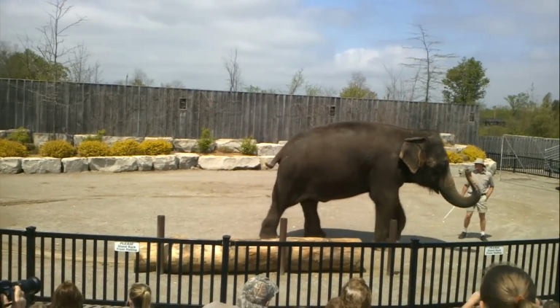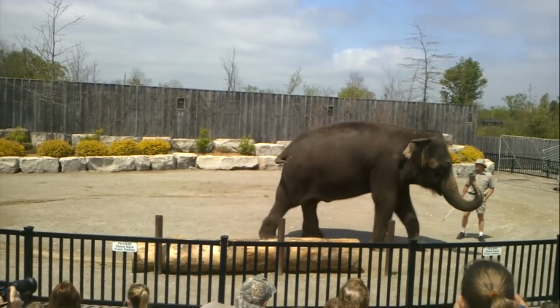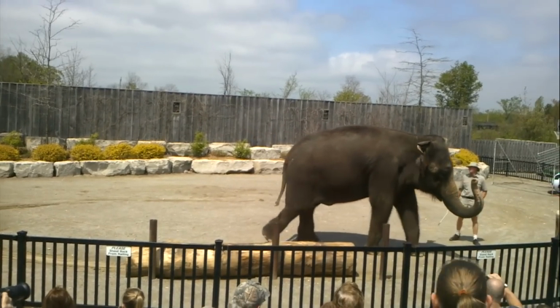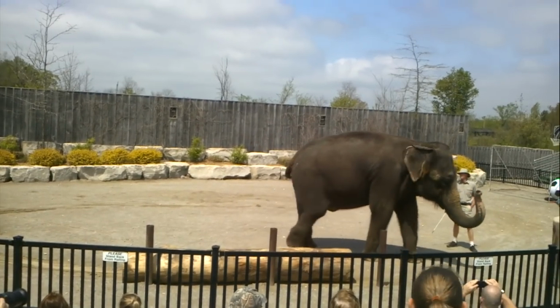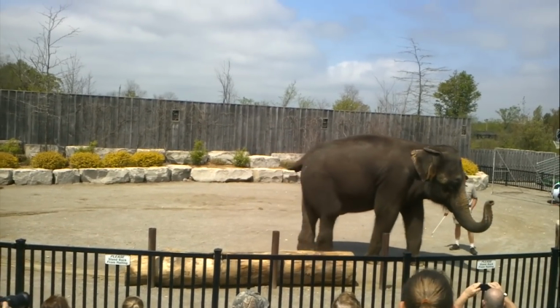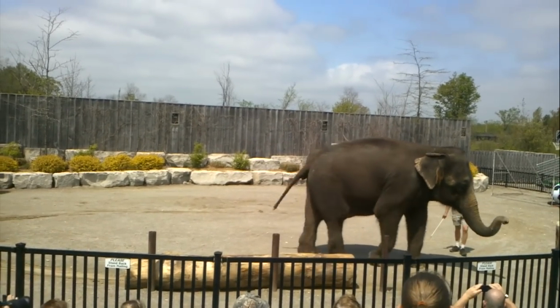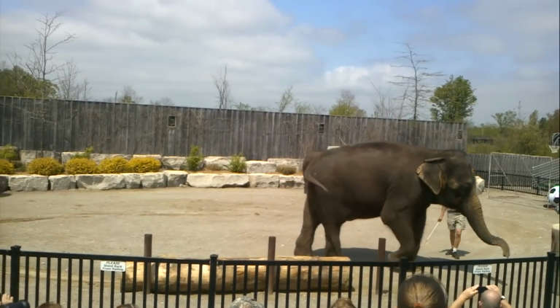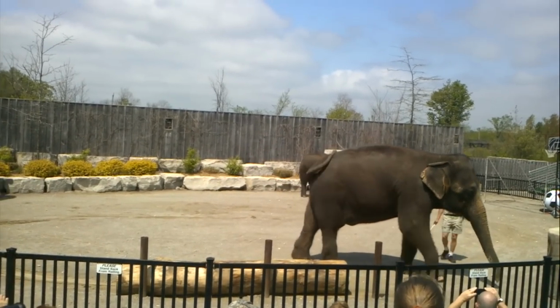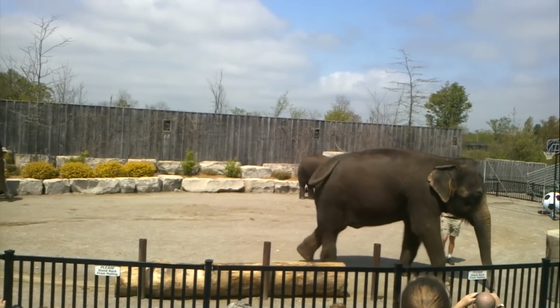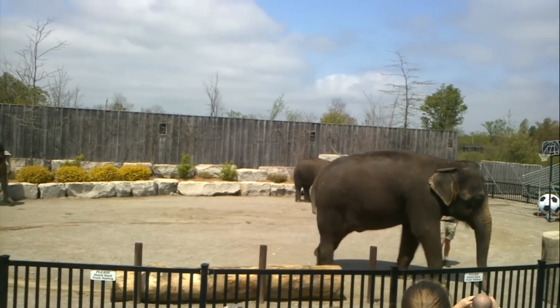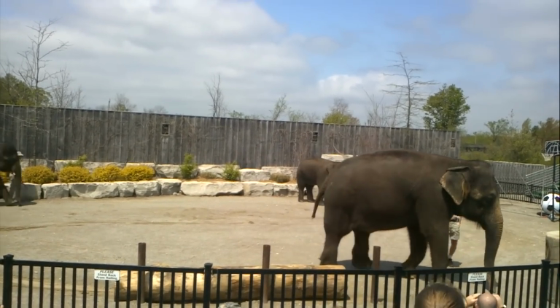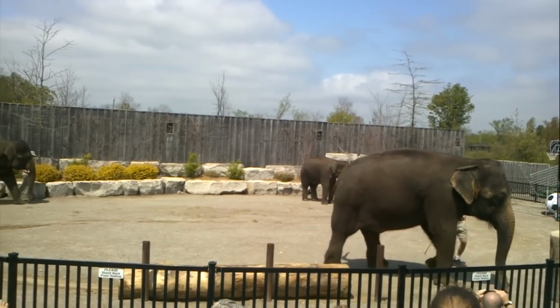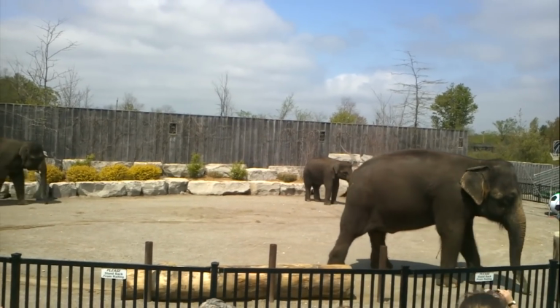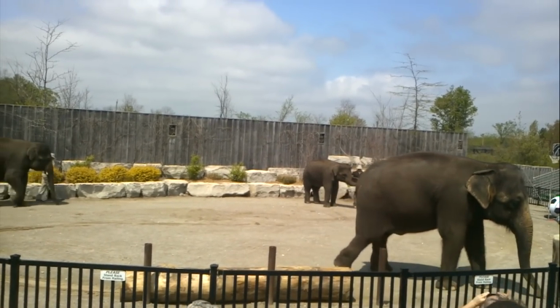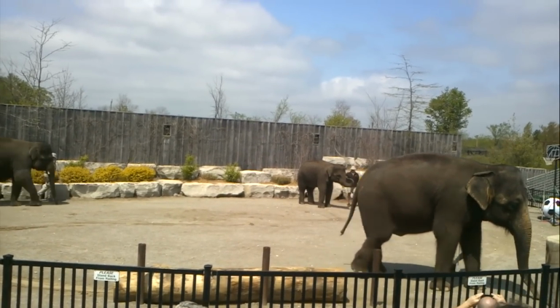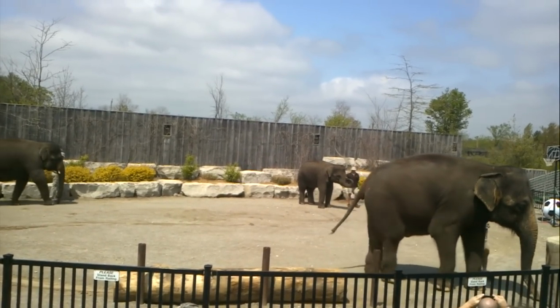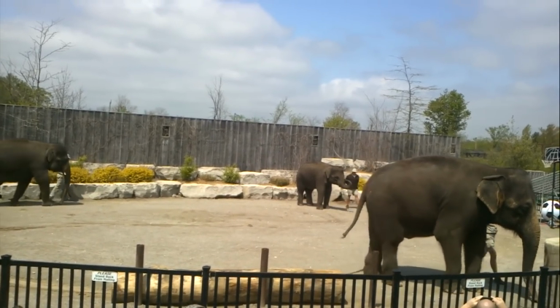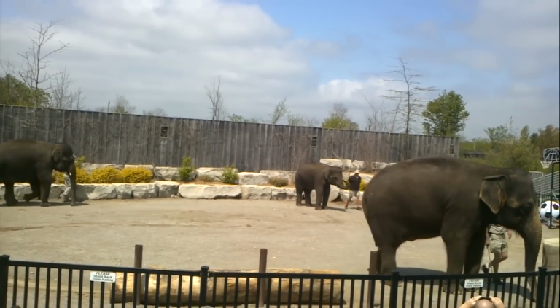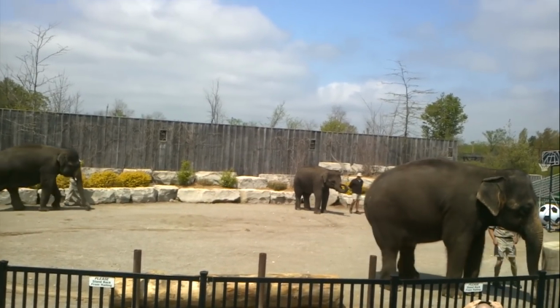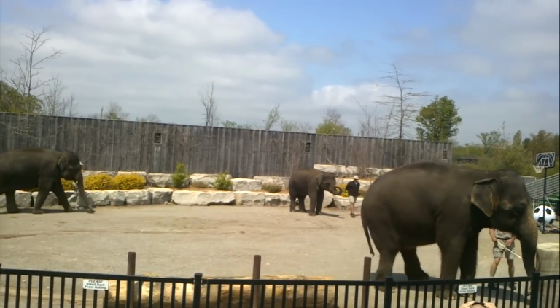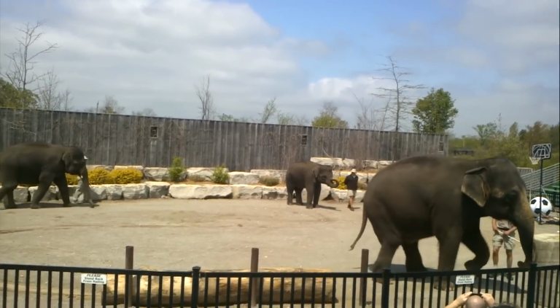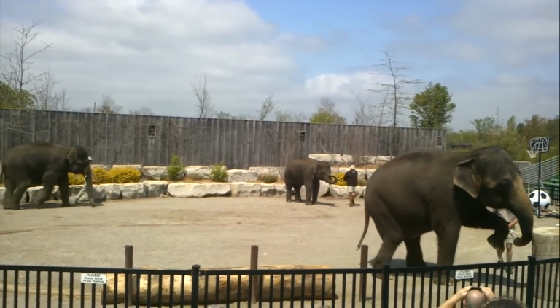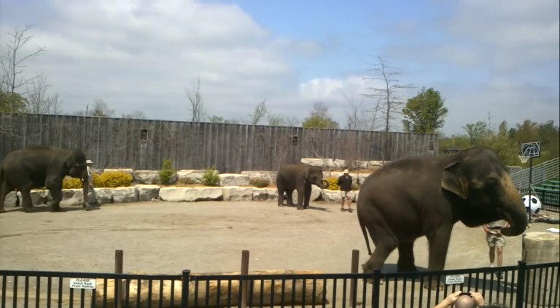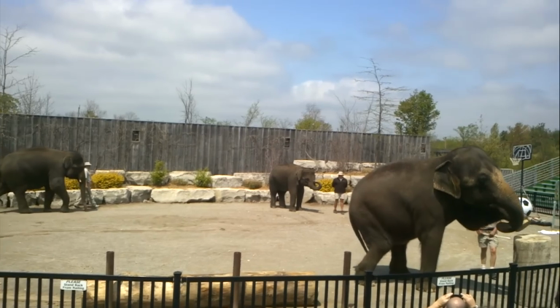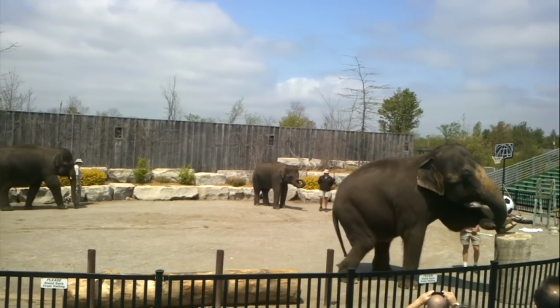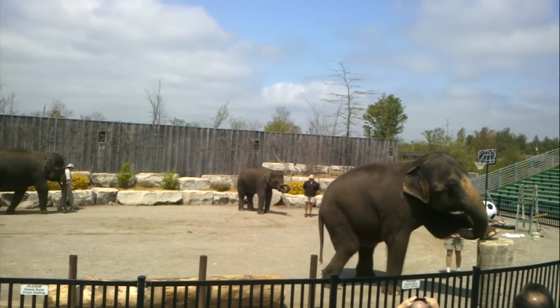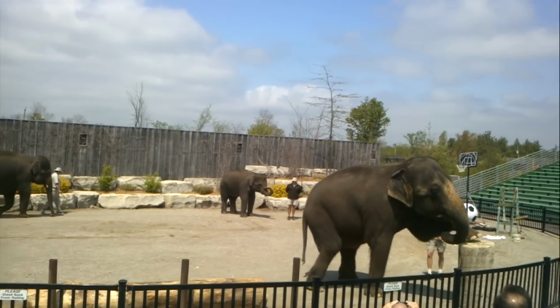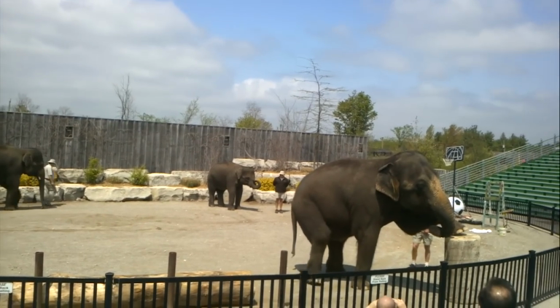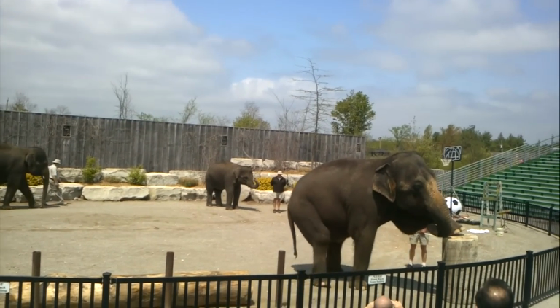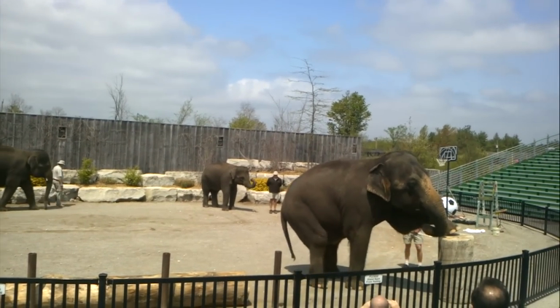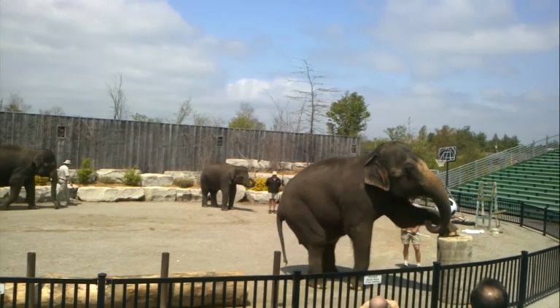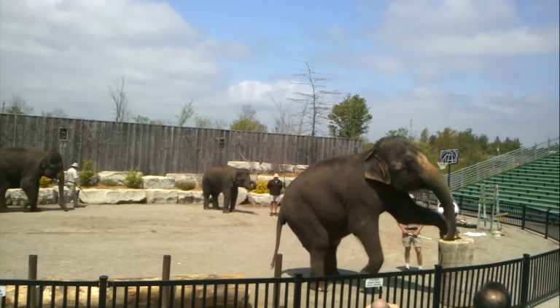And now that she's finished, Maggie would like to give you an elephant-sized wave.